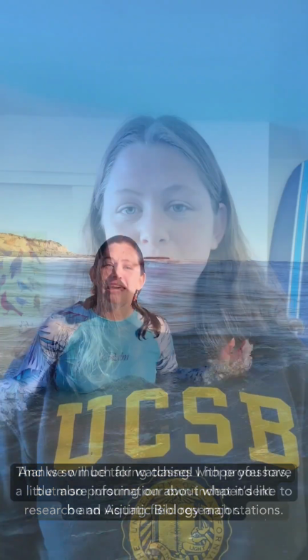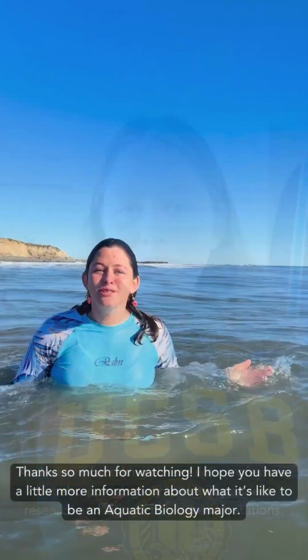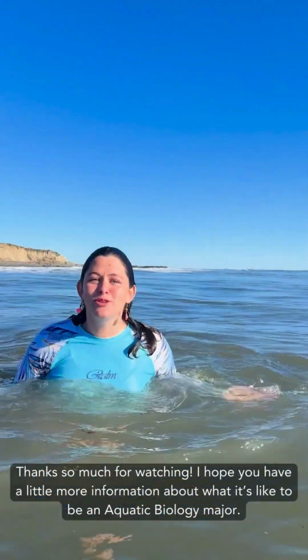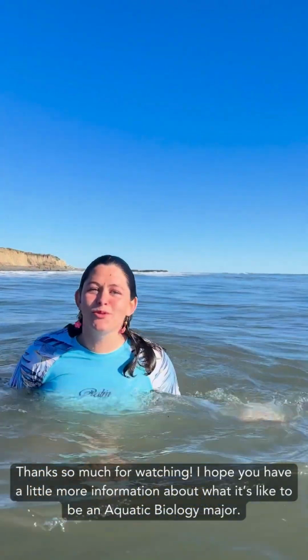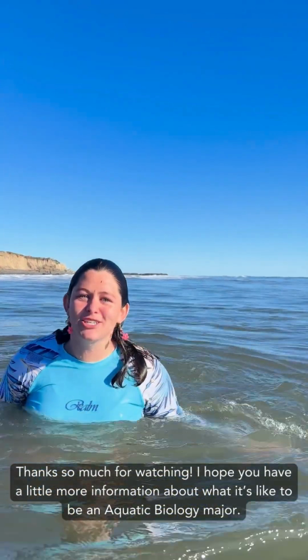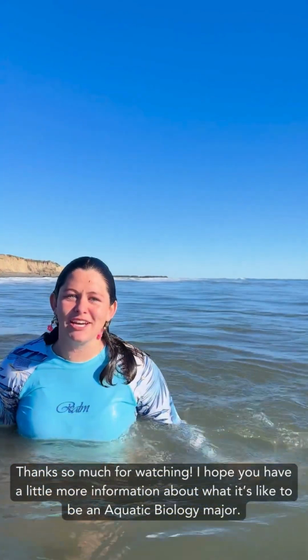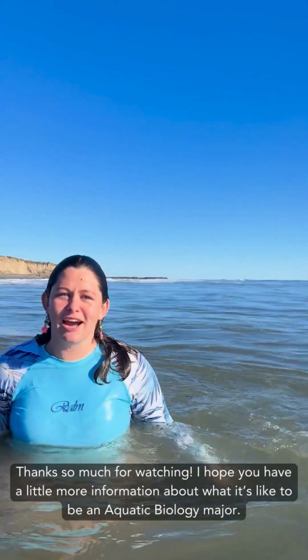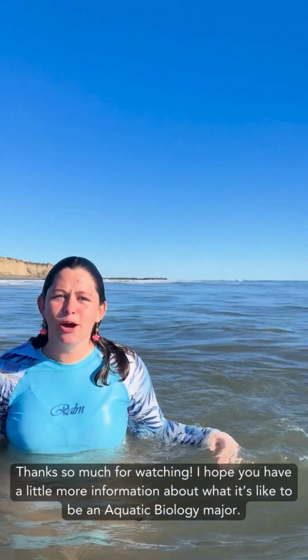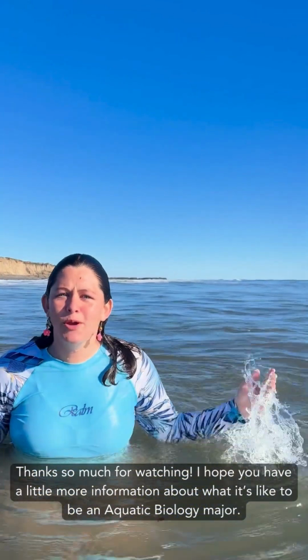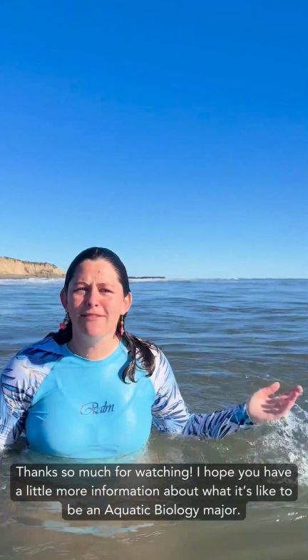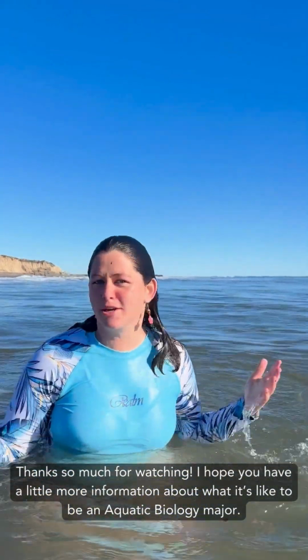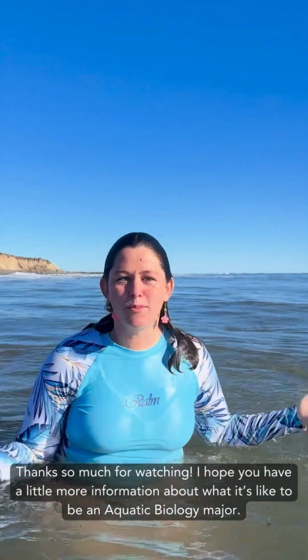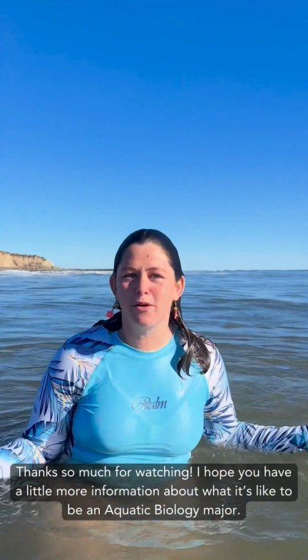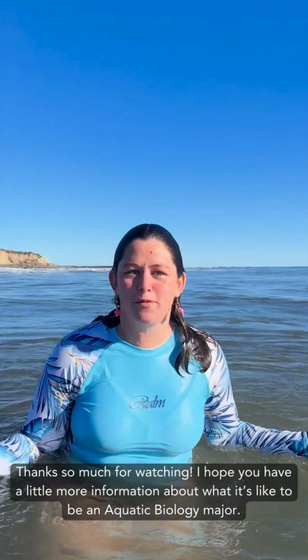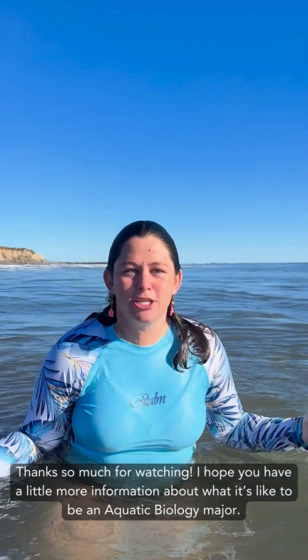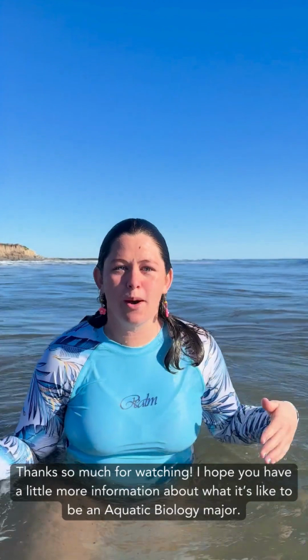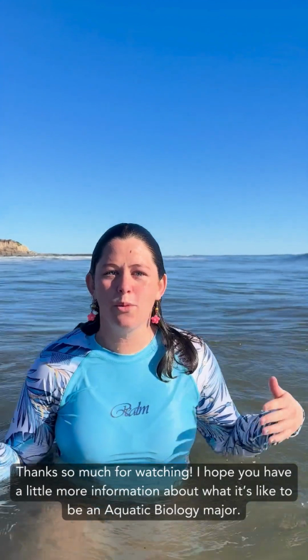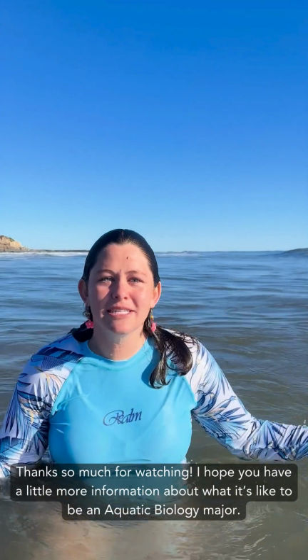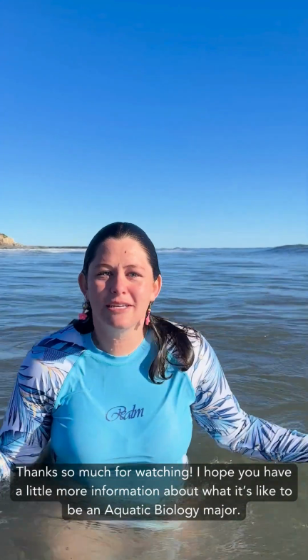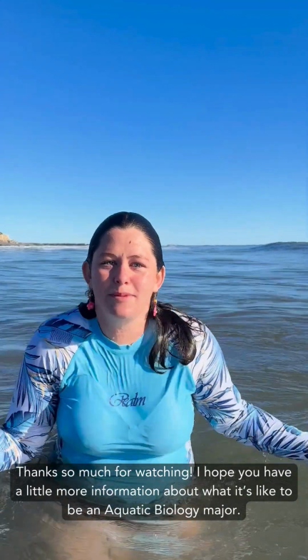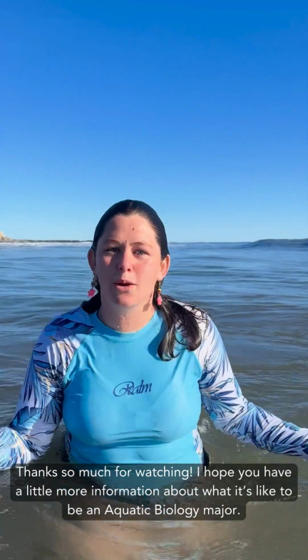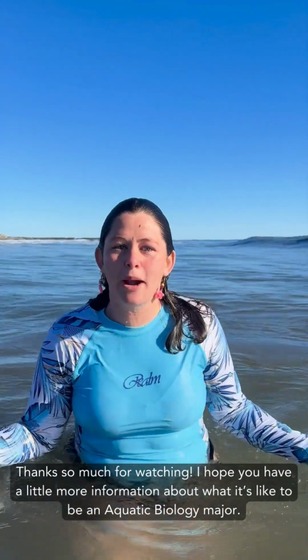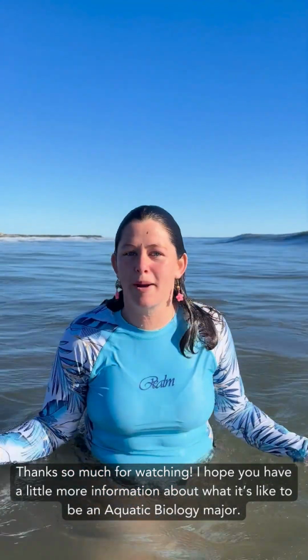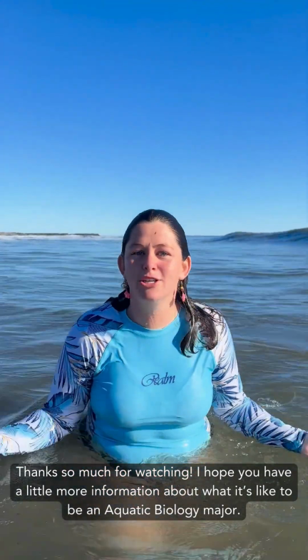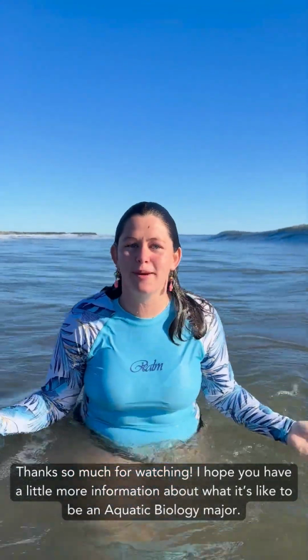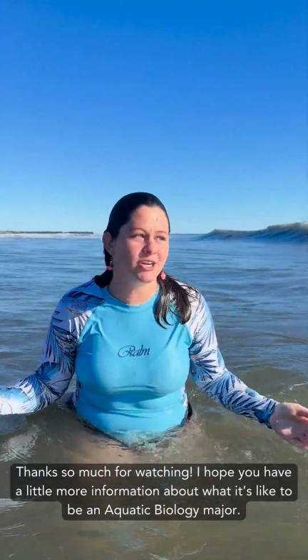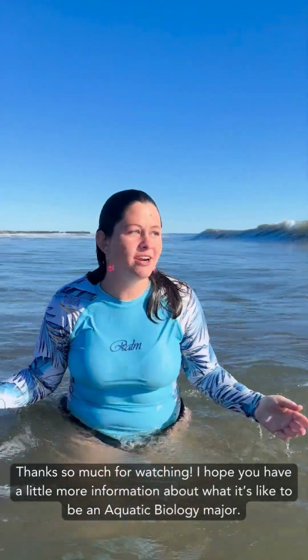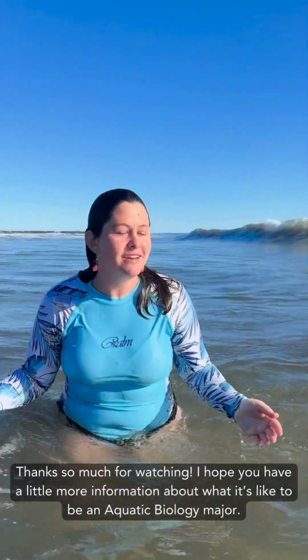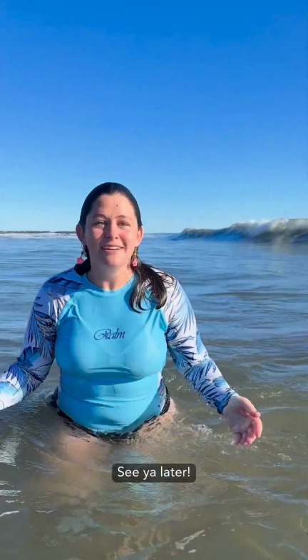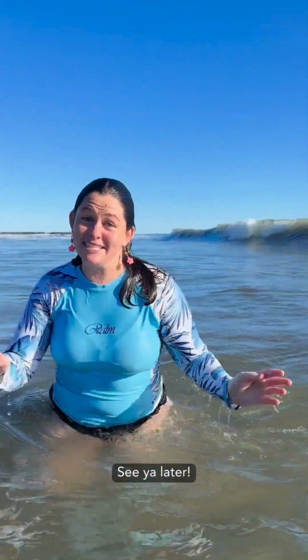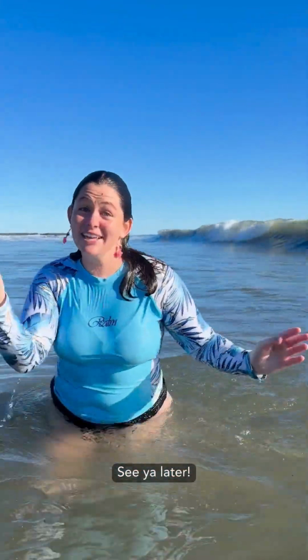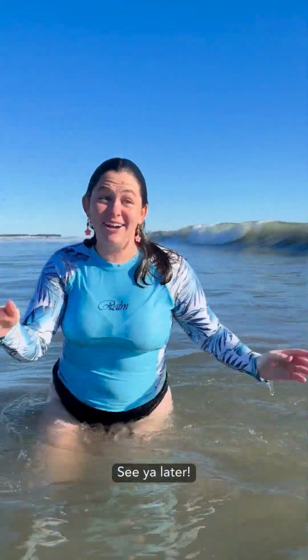Thanks so much for watching — I hope you have a little bit more information about what it's like to be an aquatic biology major. See you later!